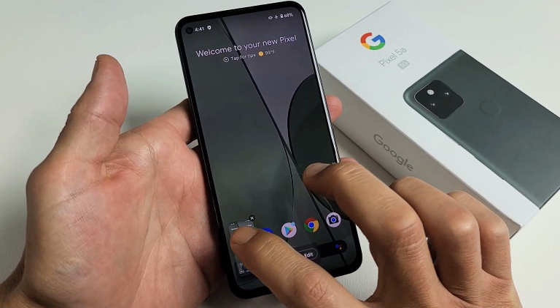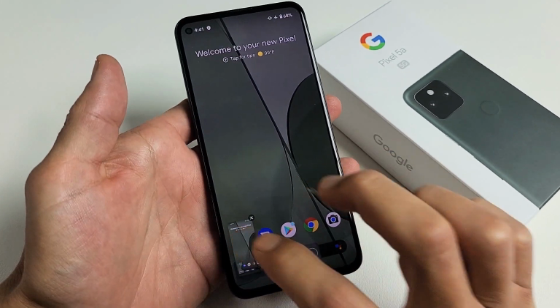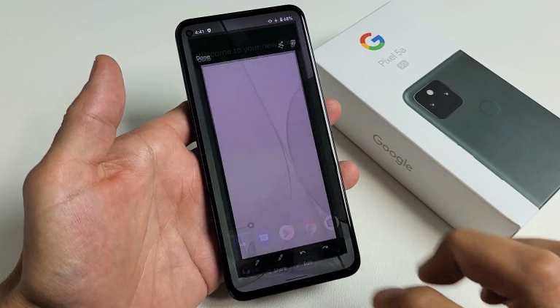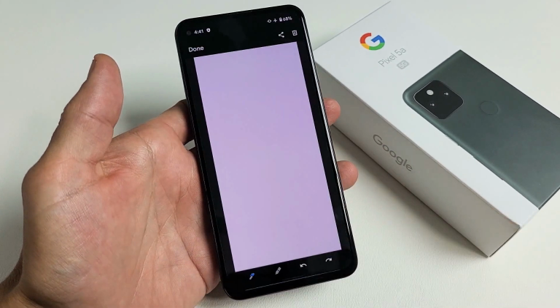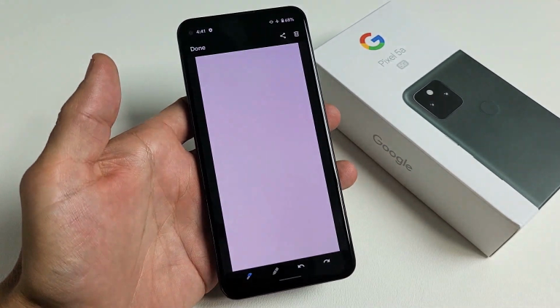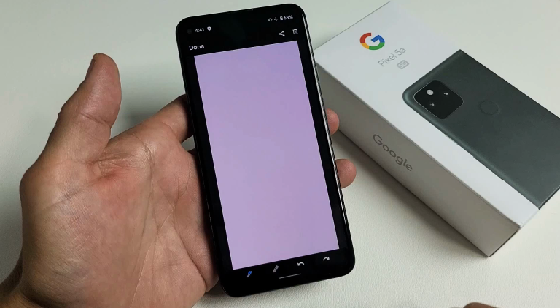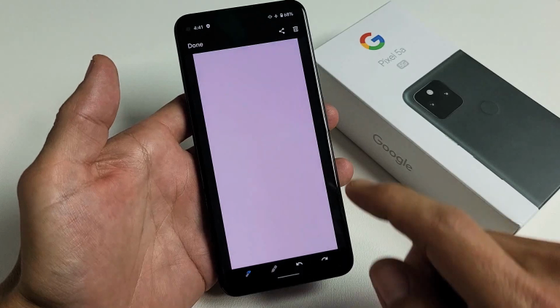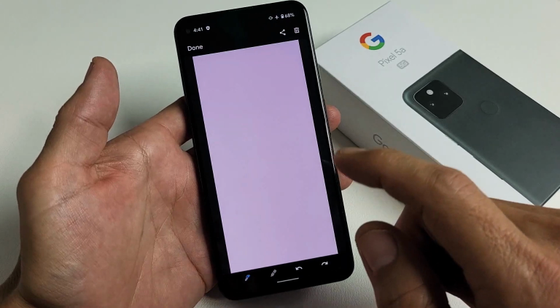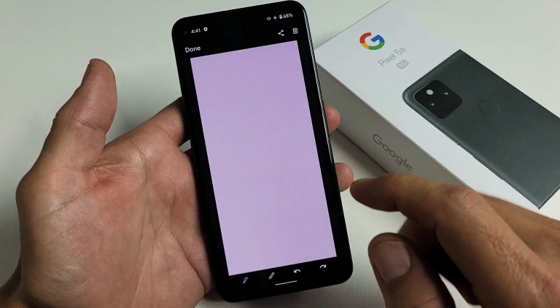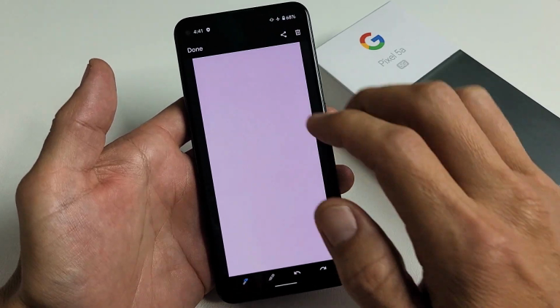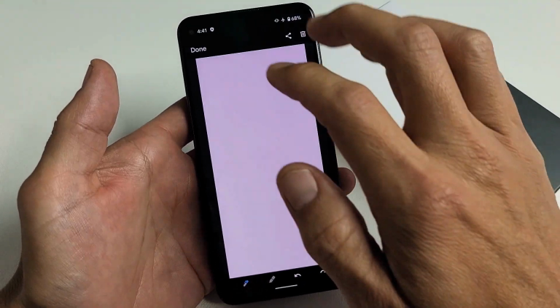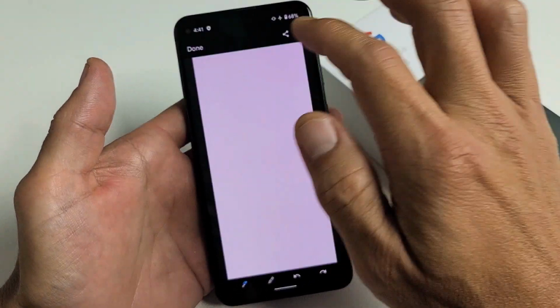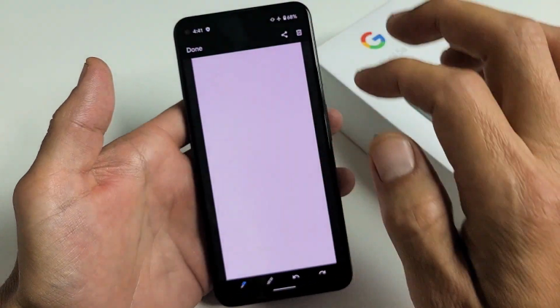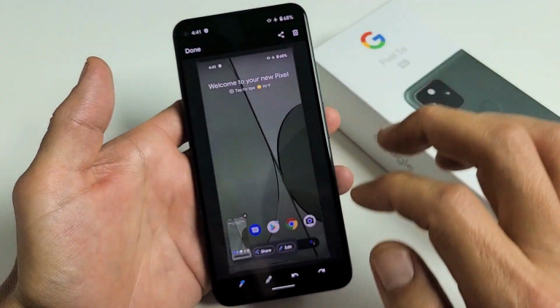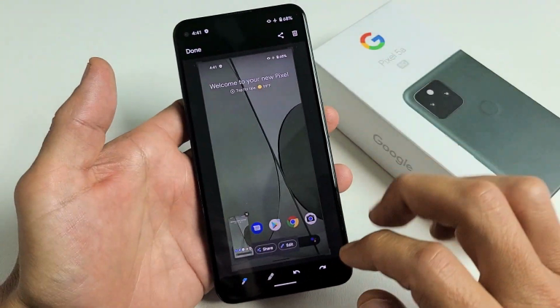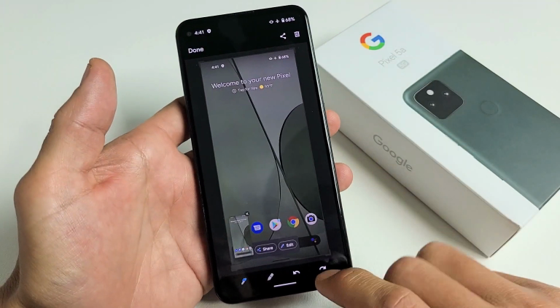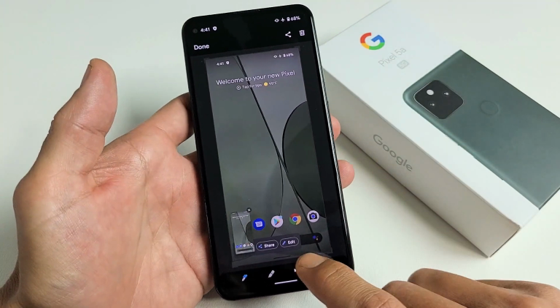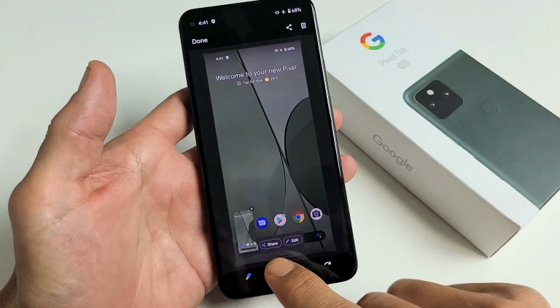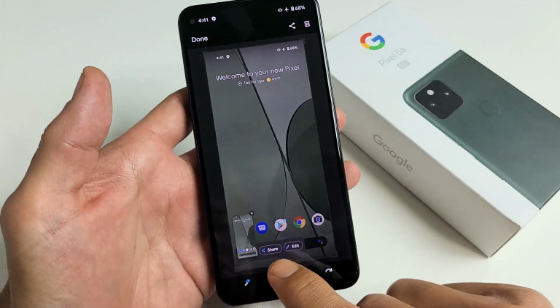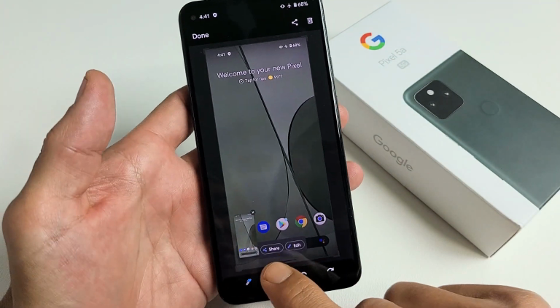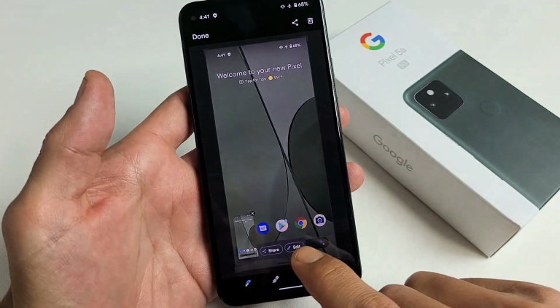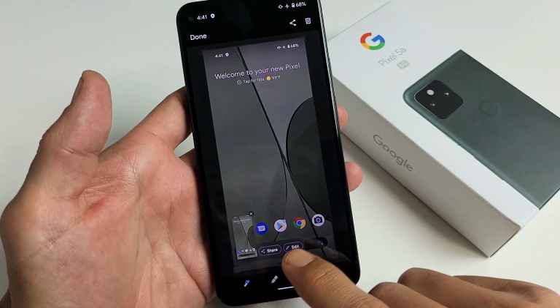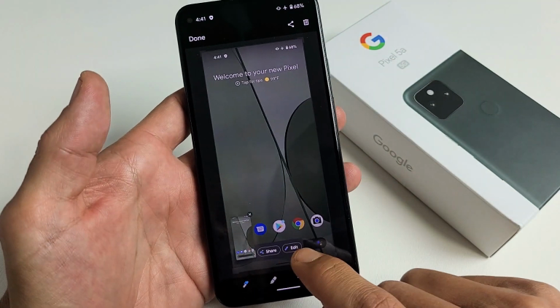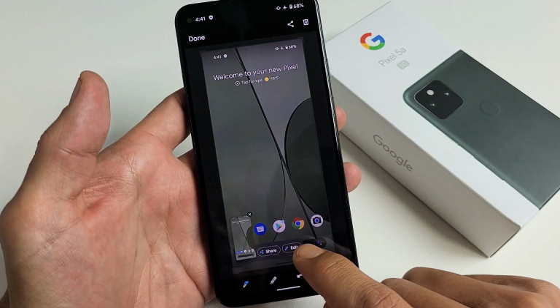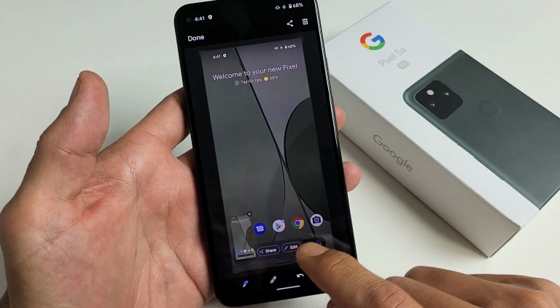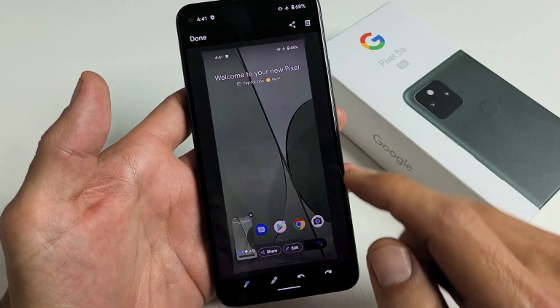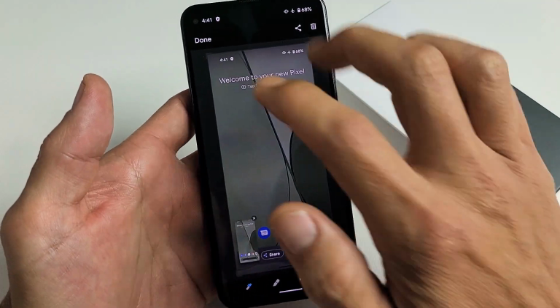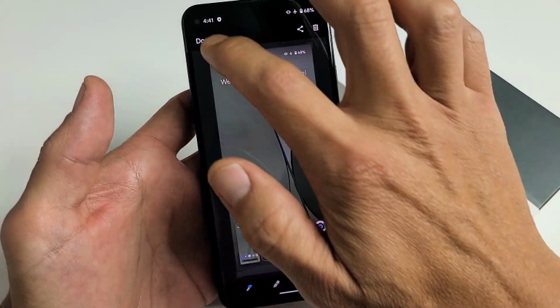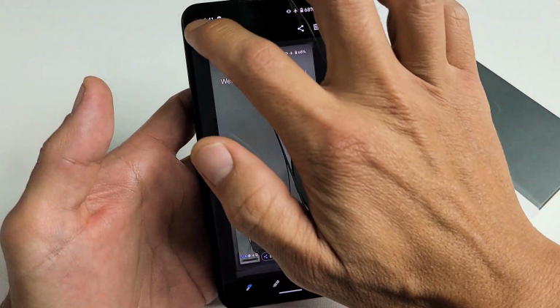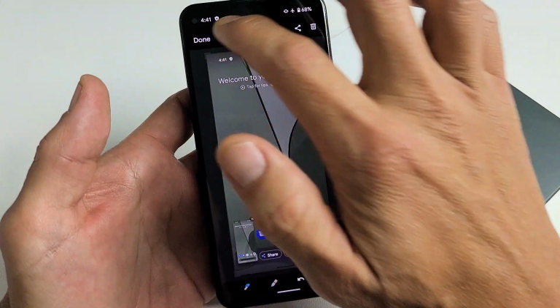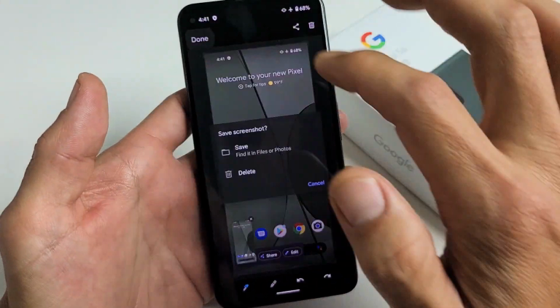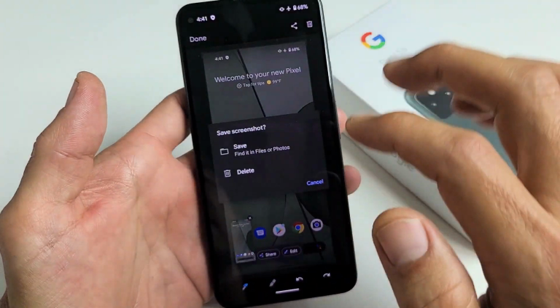You can tap down there and go ahead and edit it, you can share it. You can edit it from here as well.